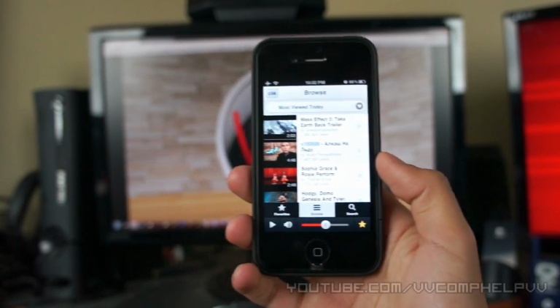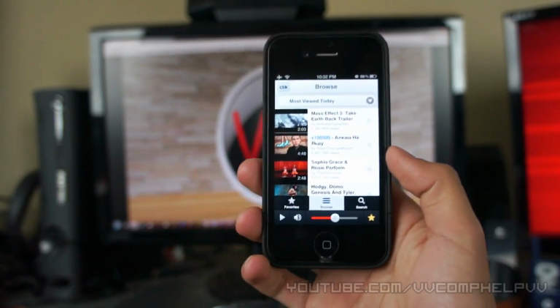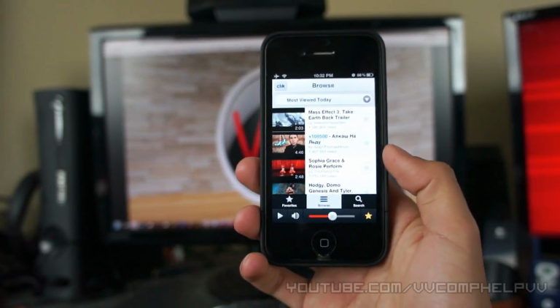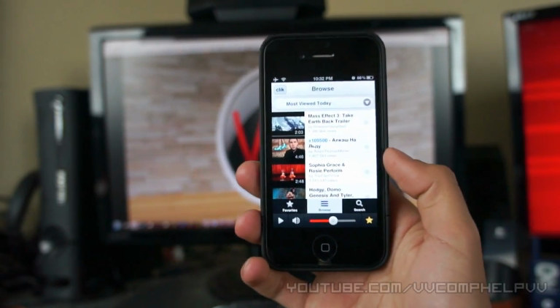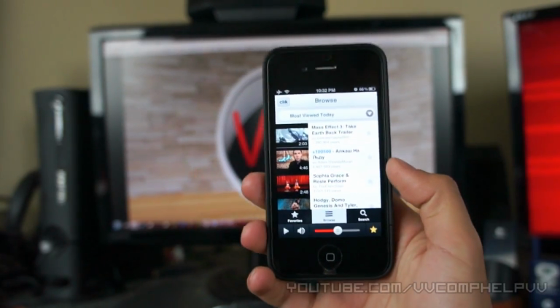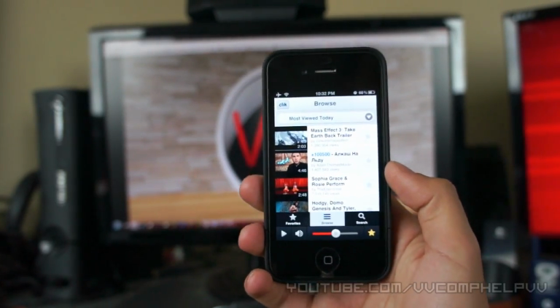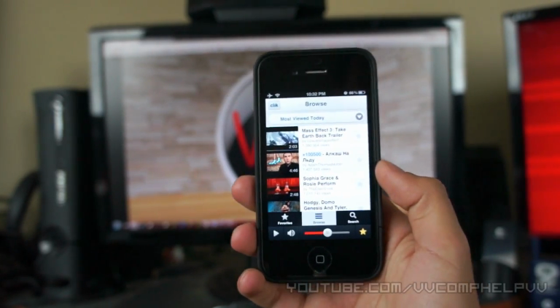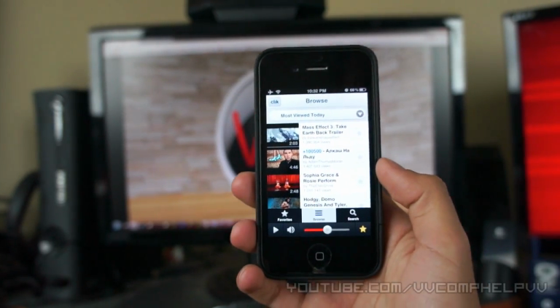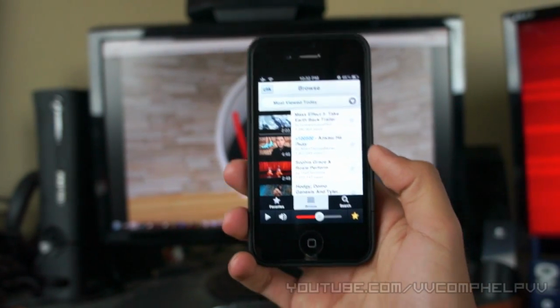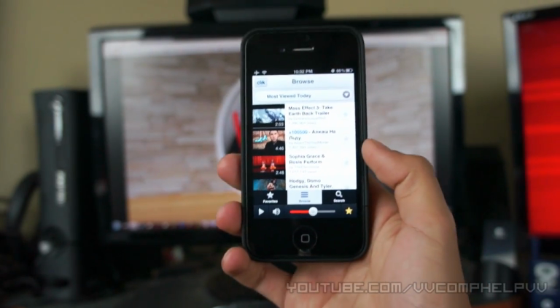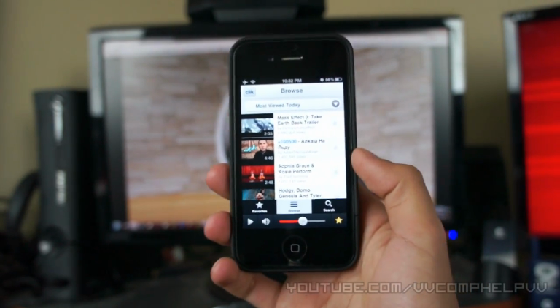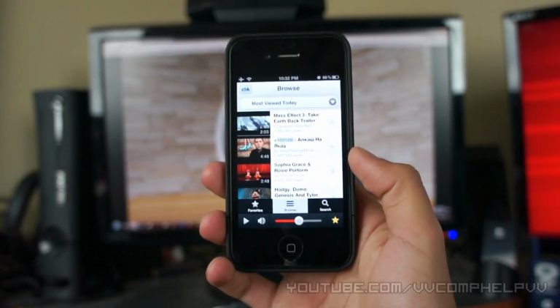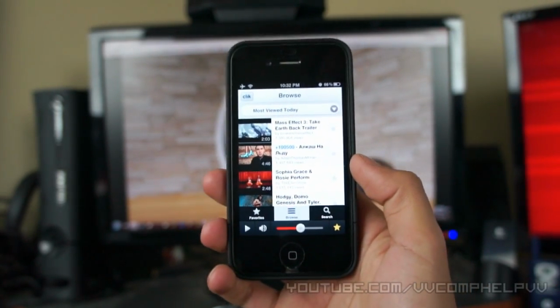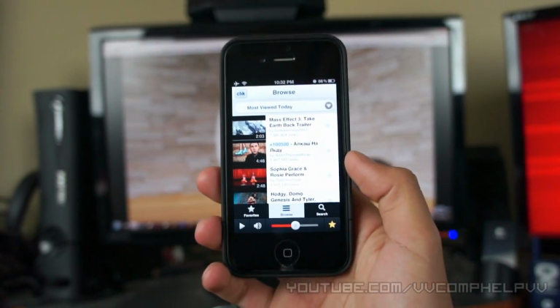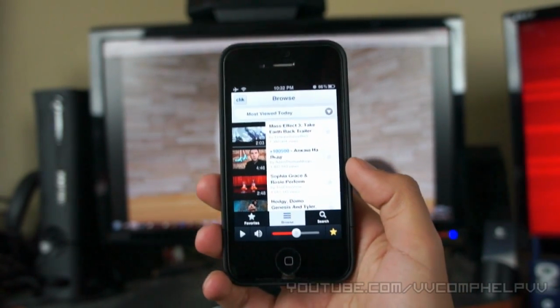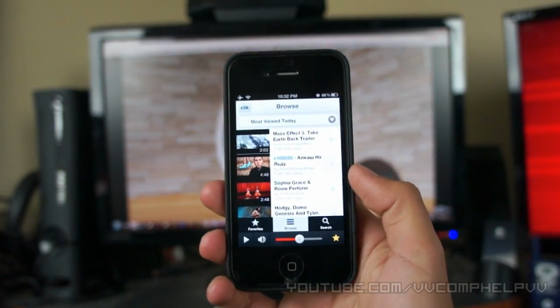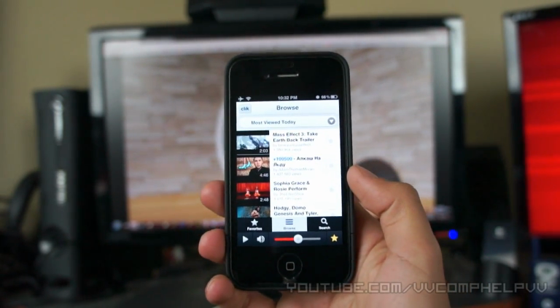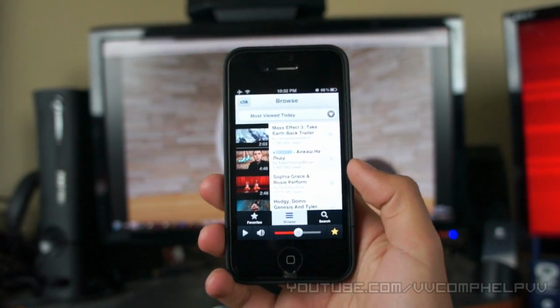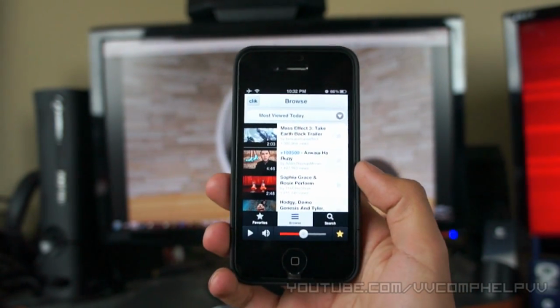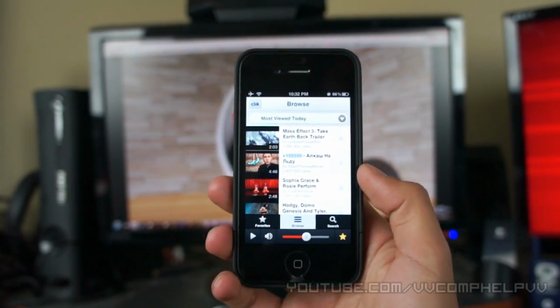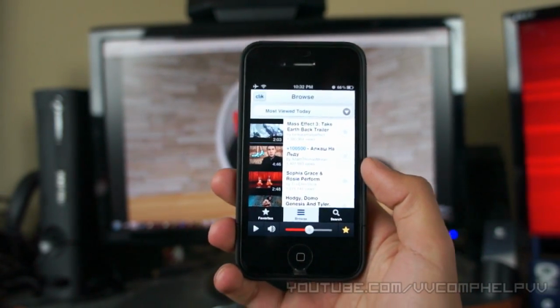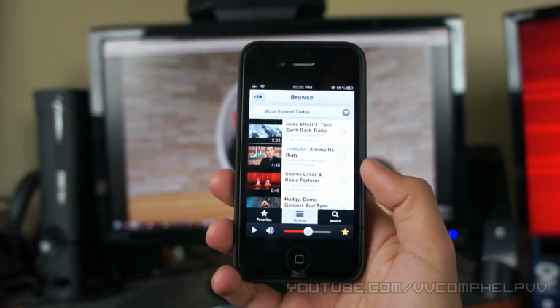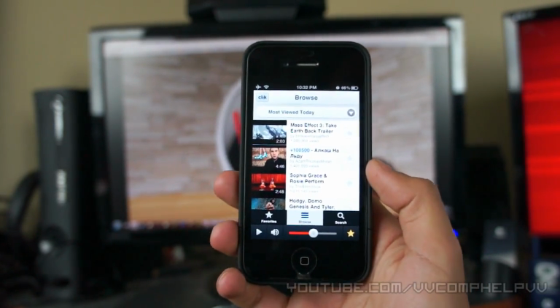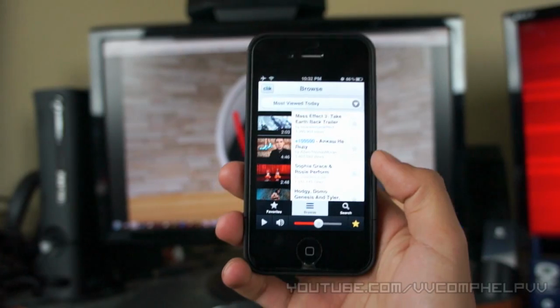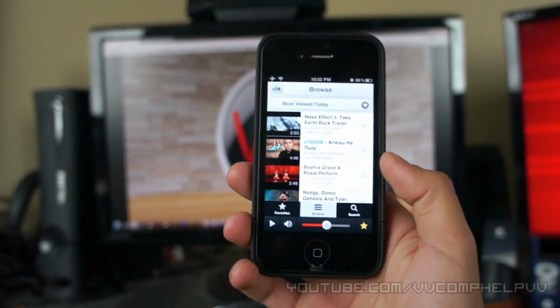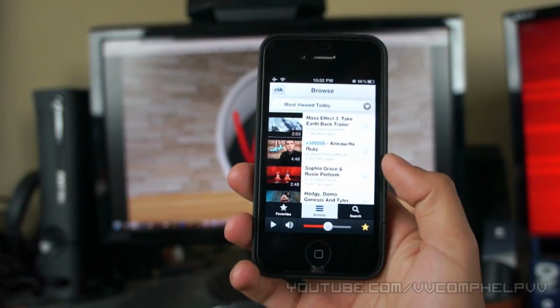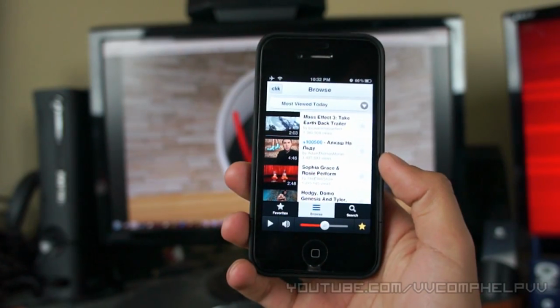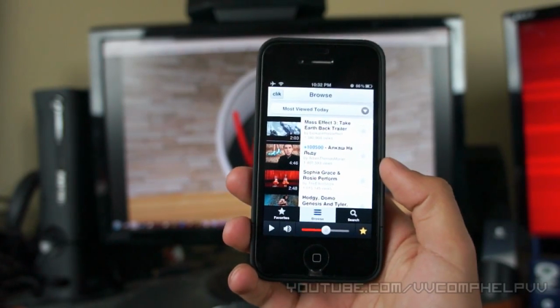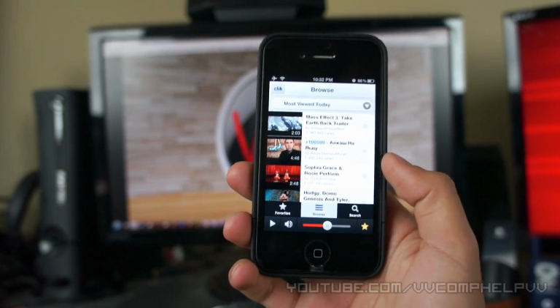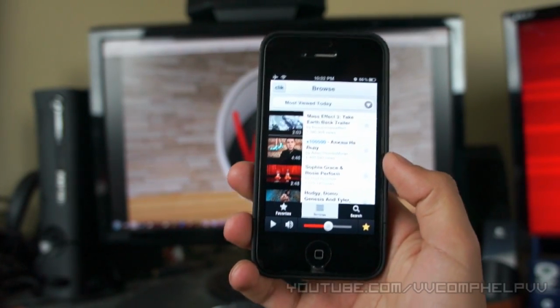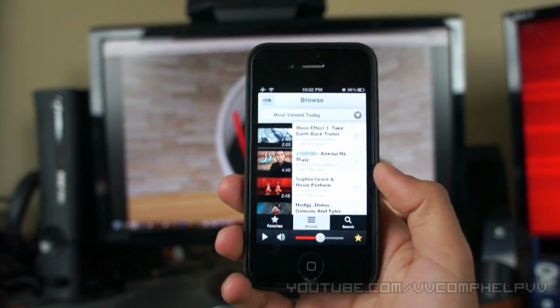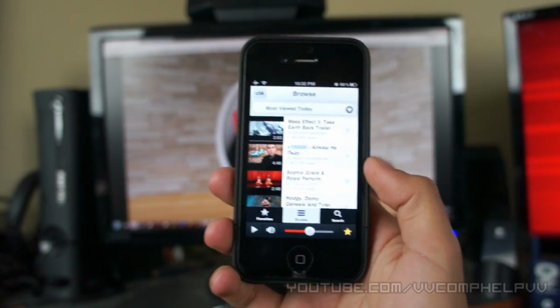It's great for parties. Great for when your friends come over or whatever. Just browse YouTube, watch some of my videos, you know?